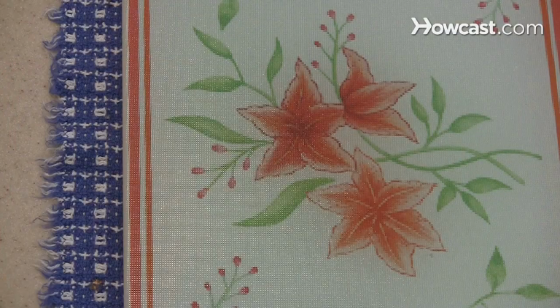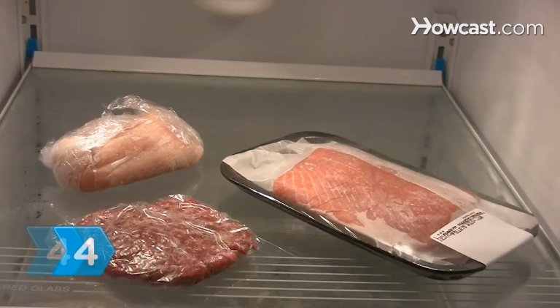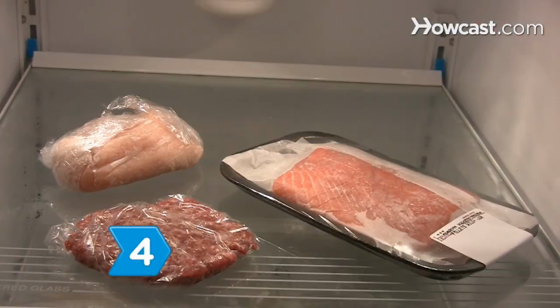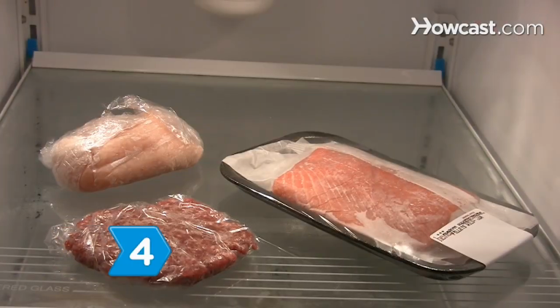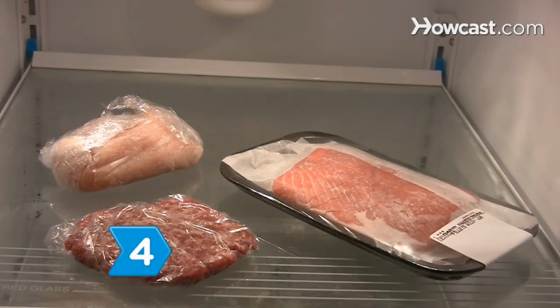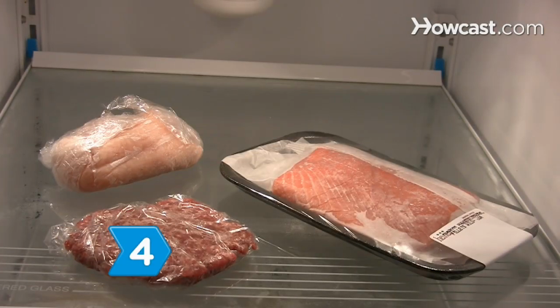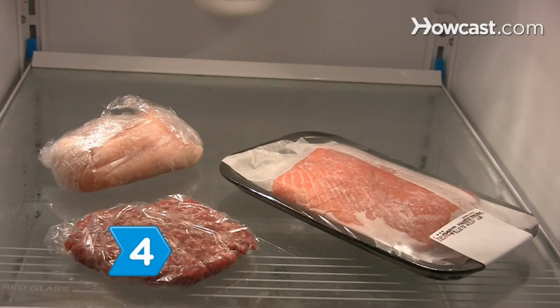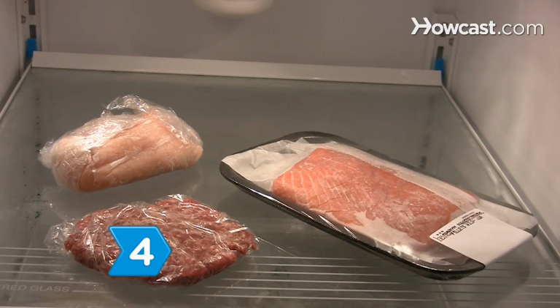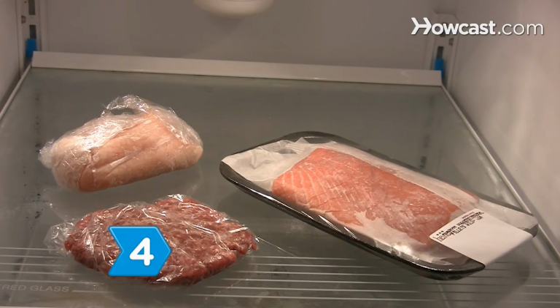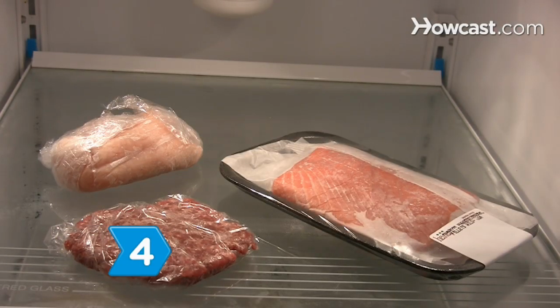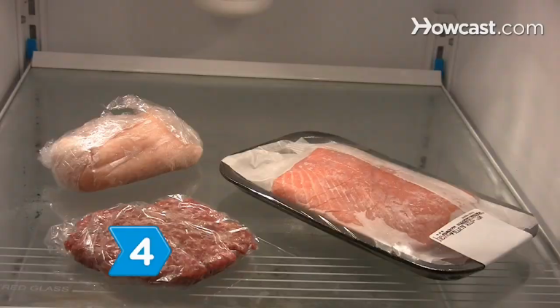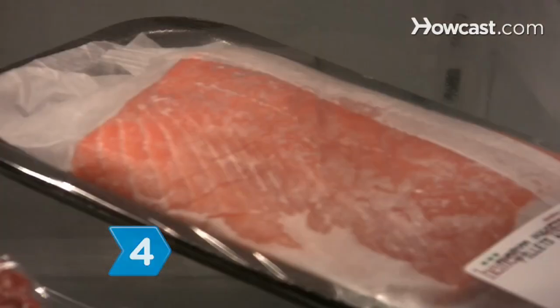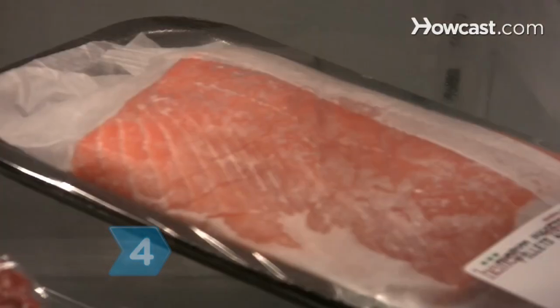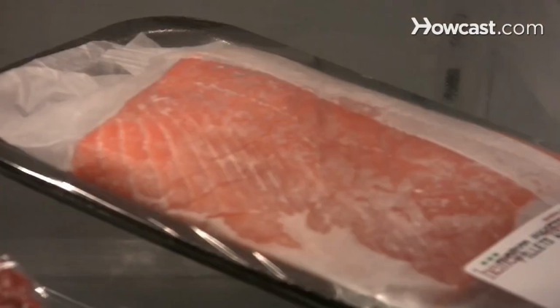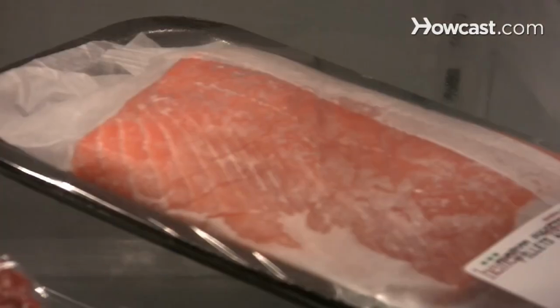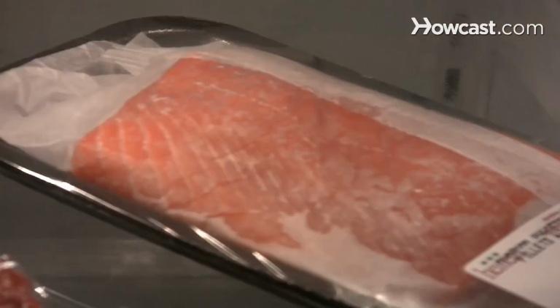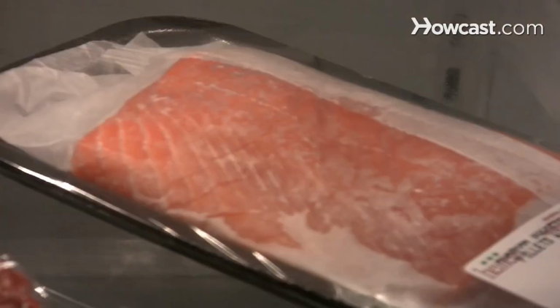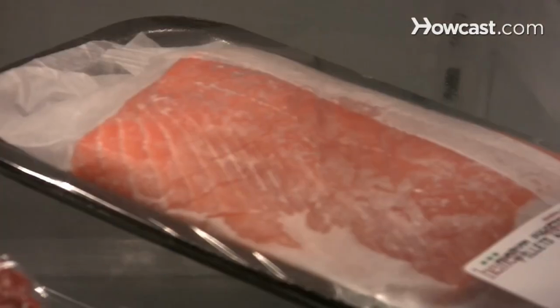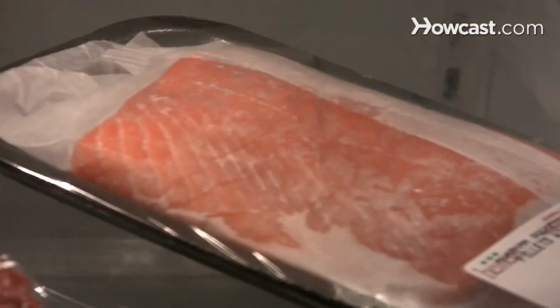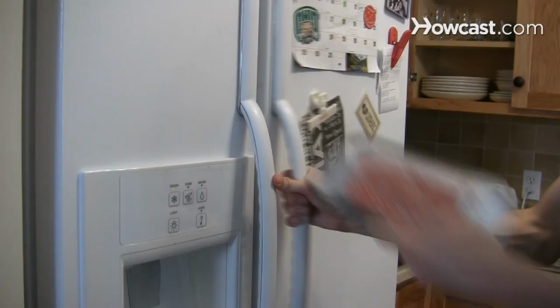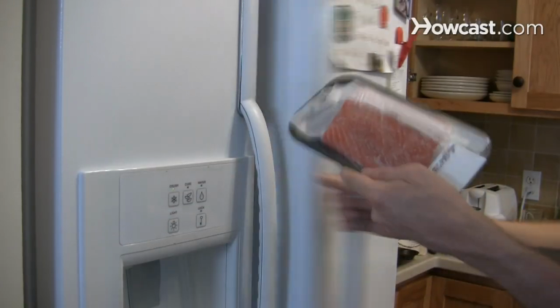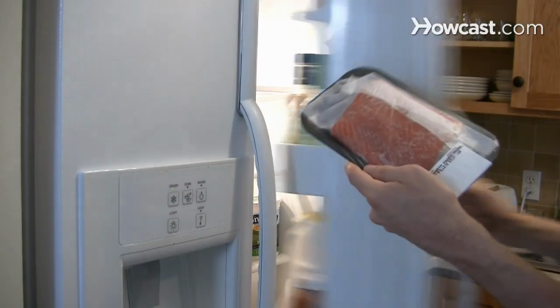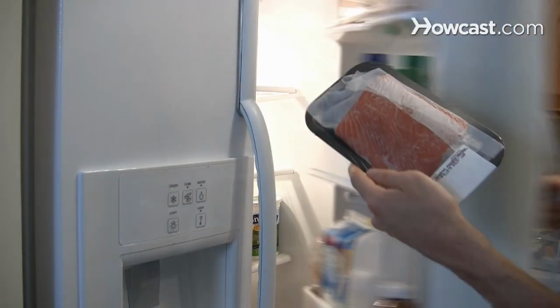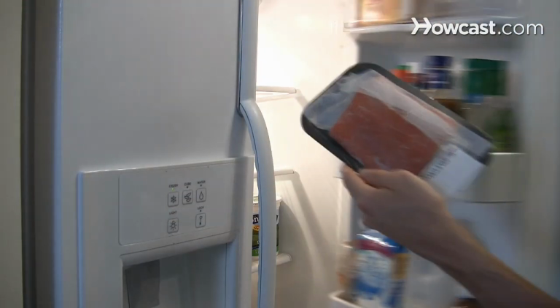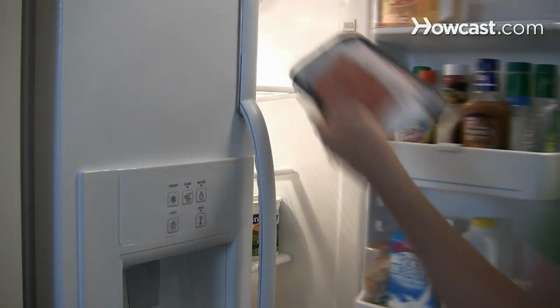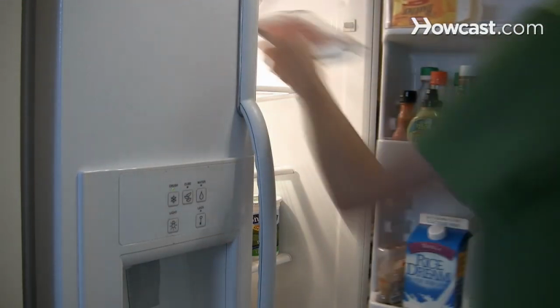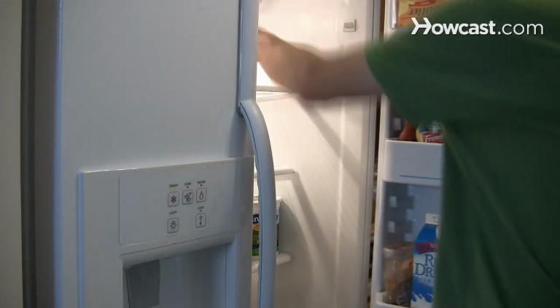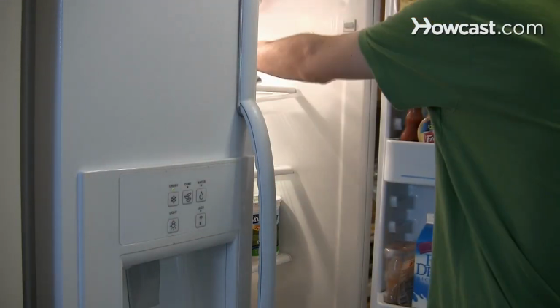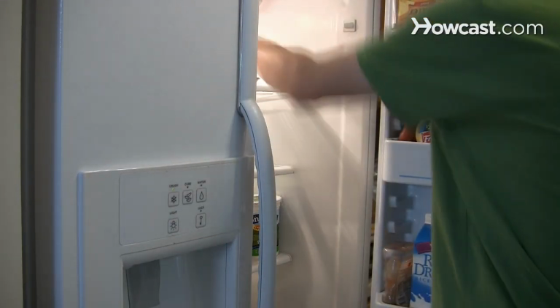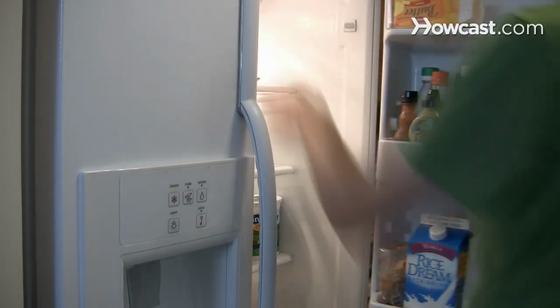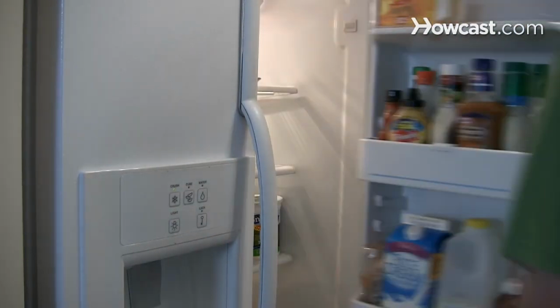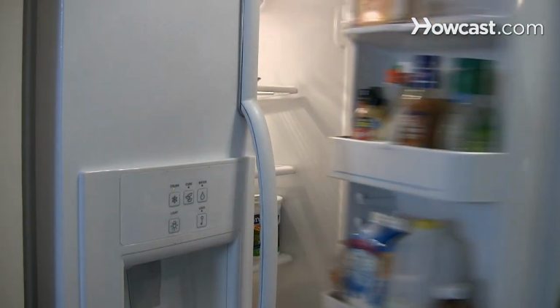Step 4. Keep your meat, poultry, and seafood refrigerated. Limit the time between buying your meat products and getting them home.